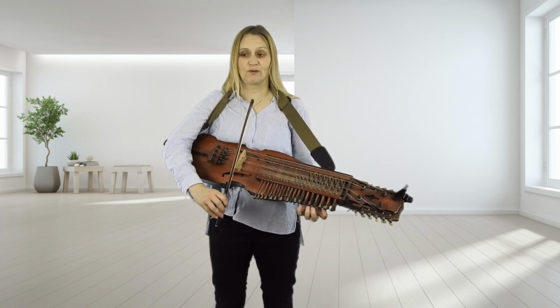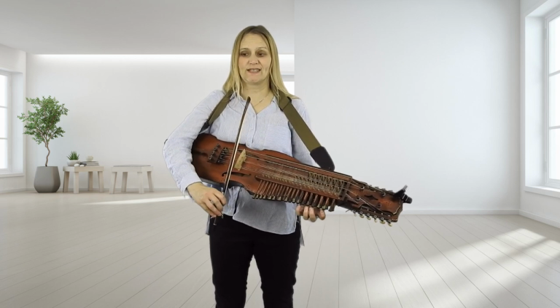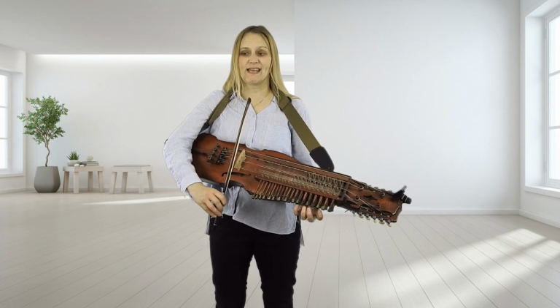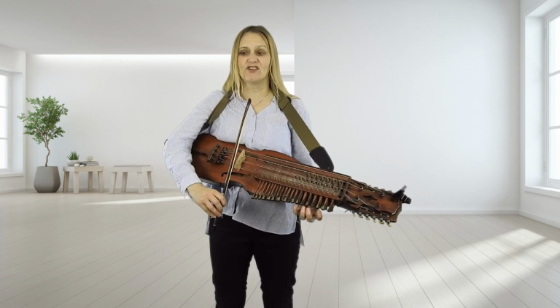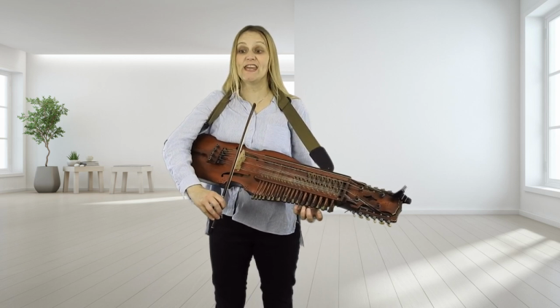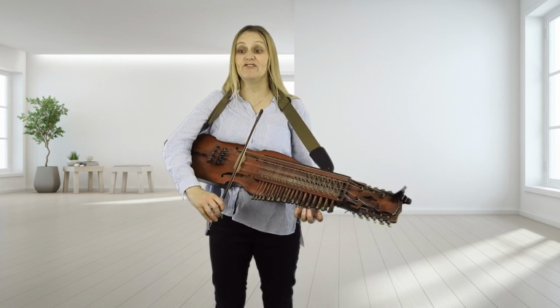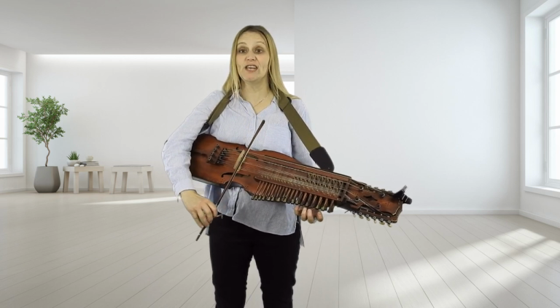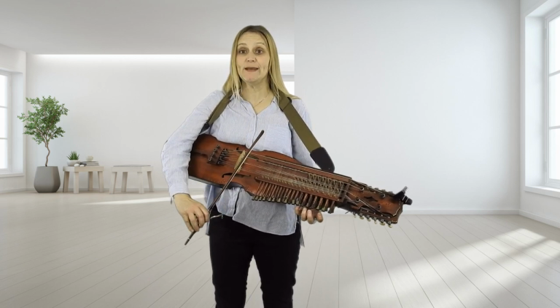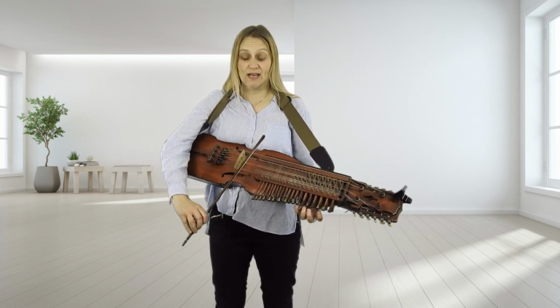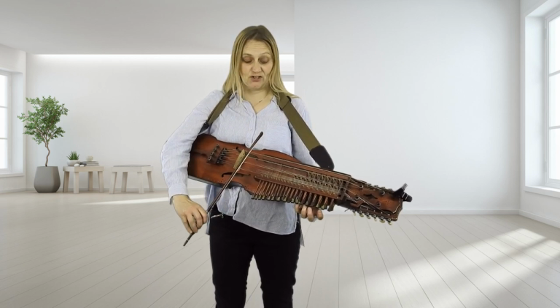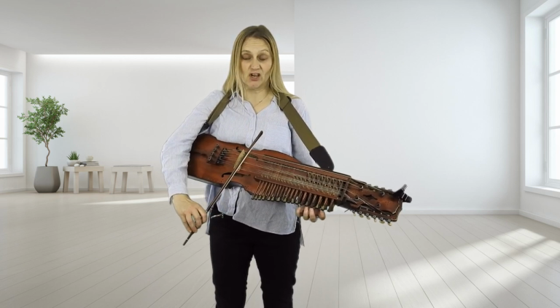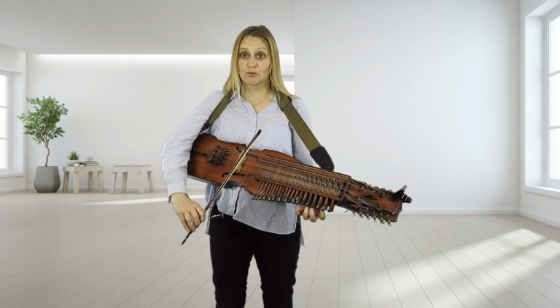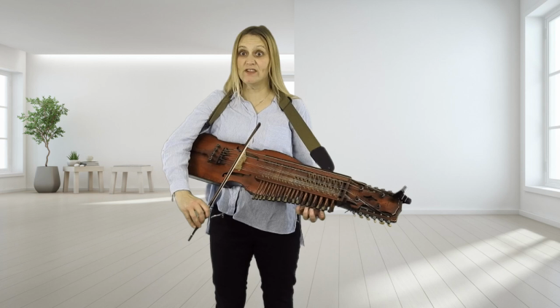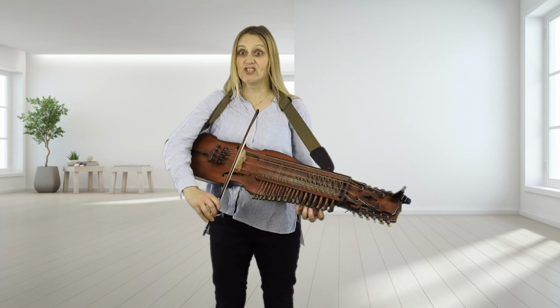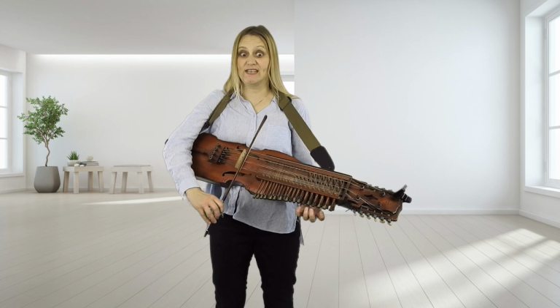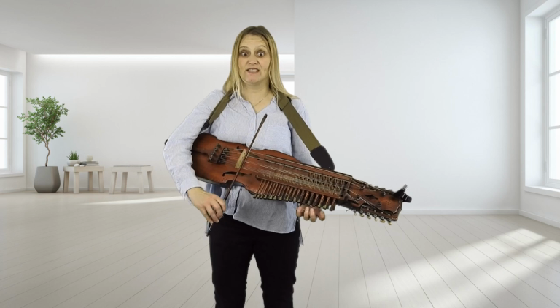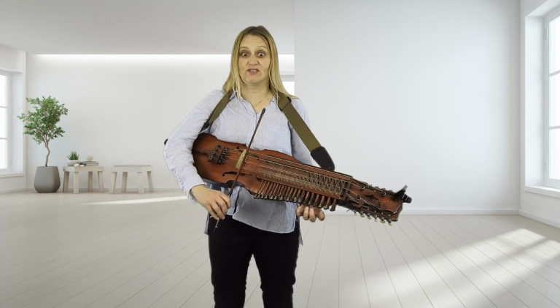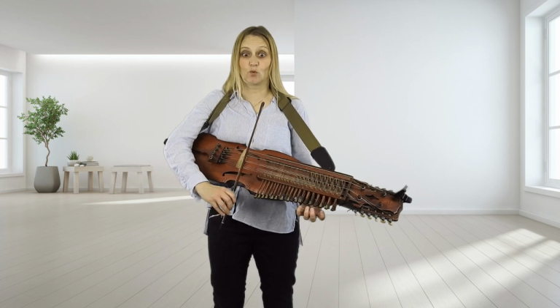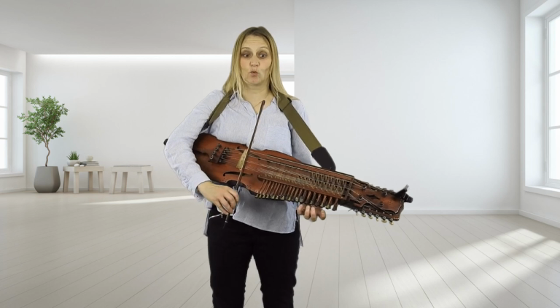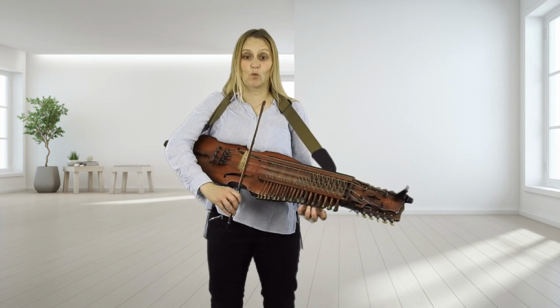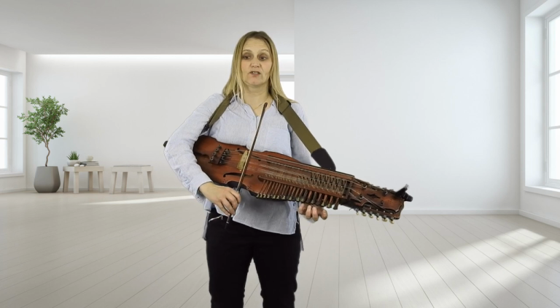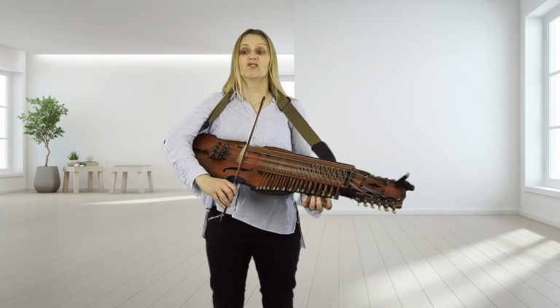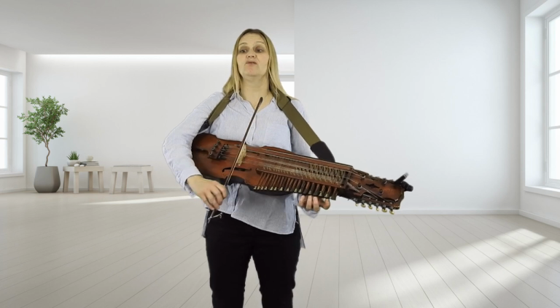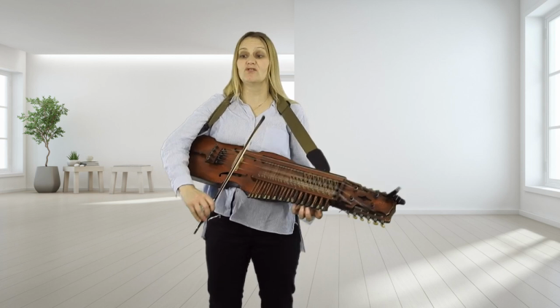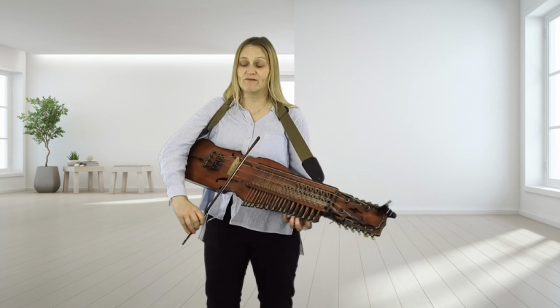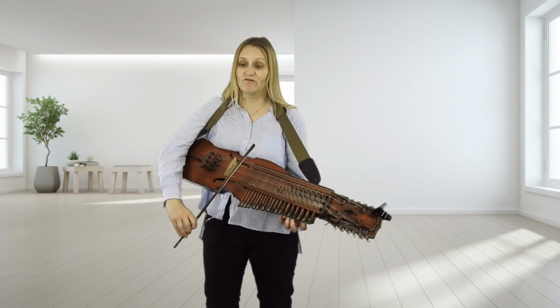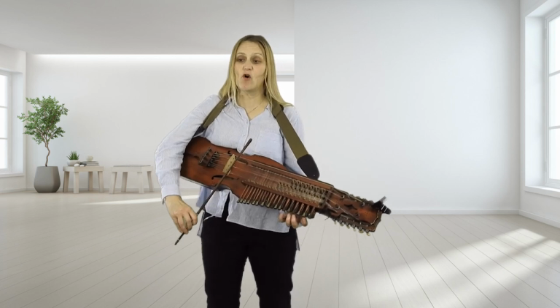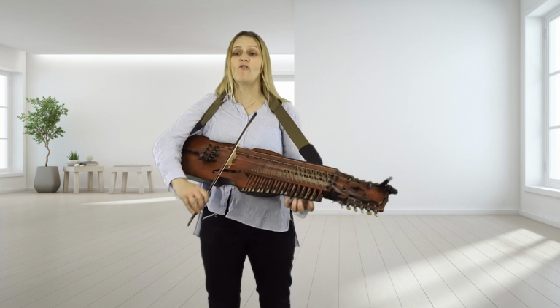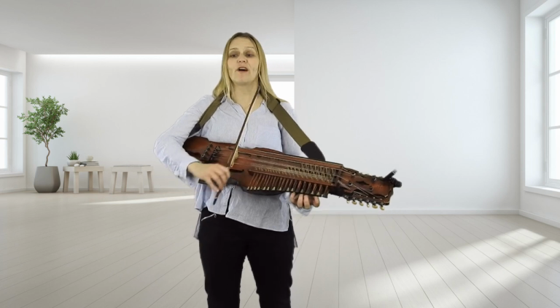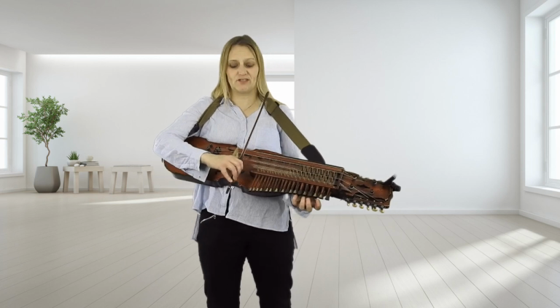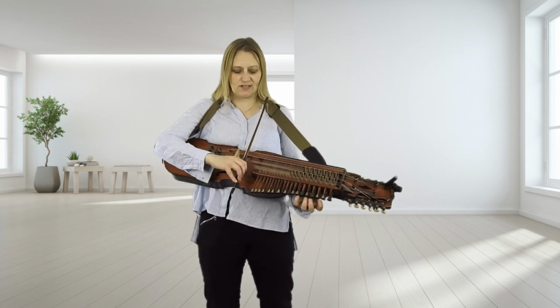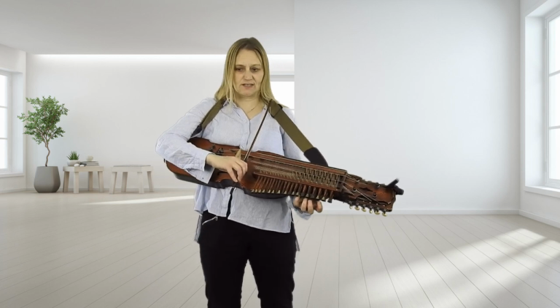So it's in the key of G, starts with Gs. One, two, three, four, five, six.